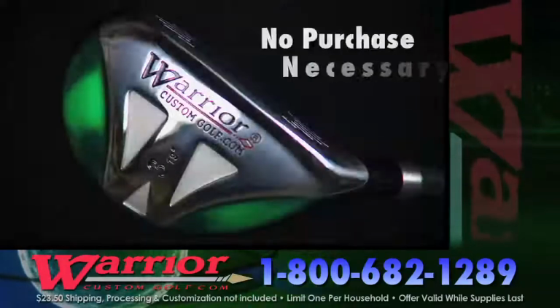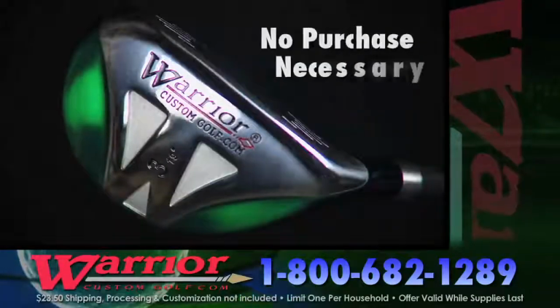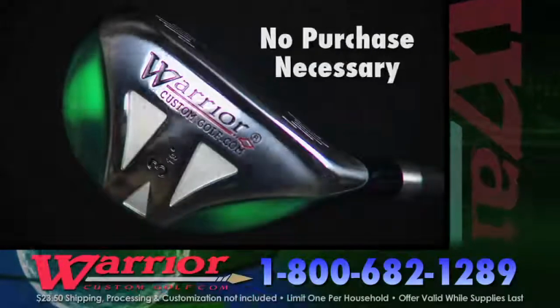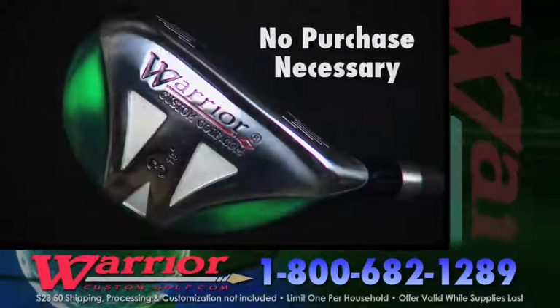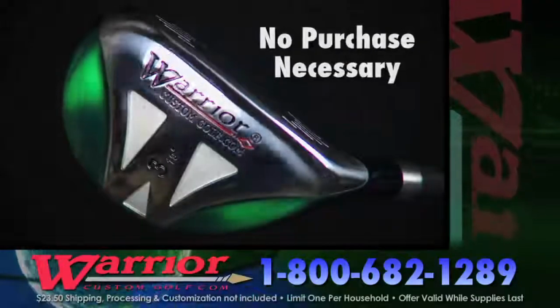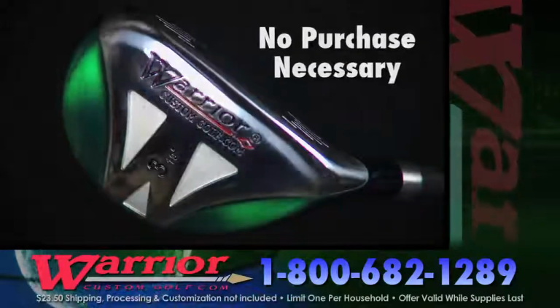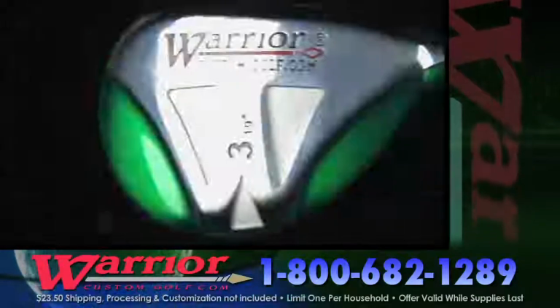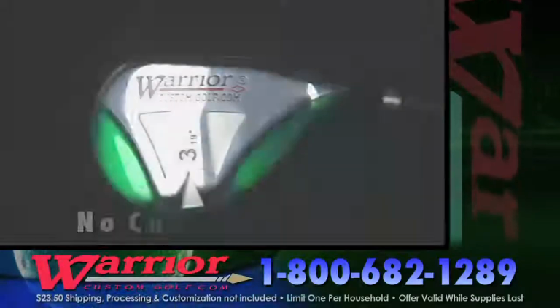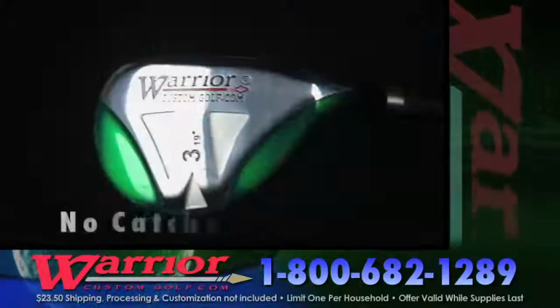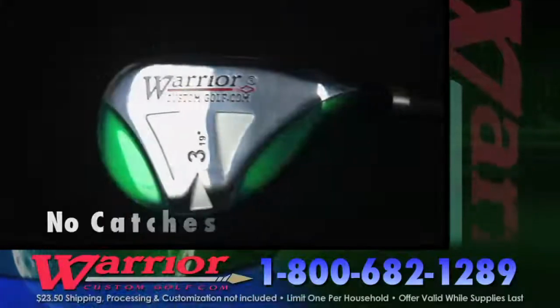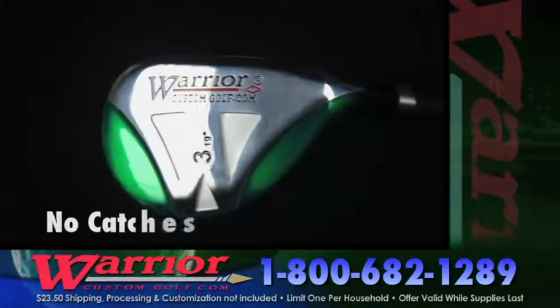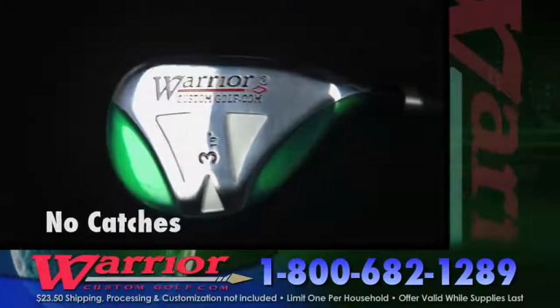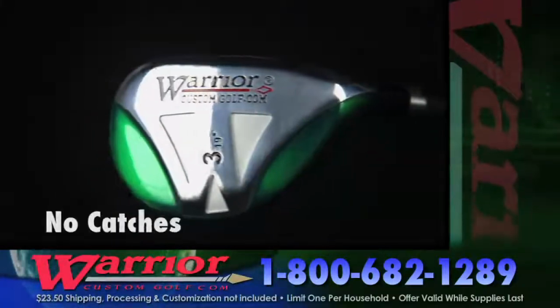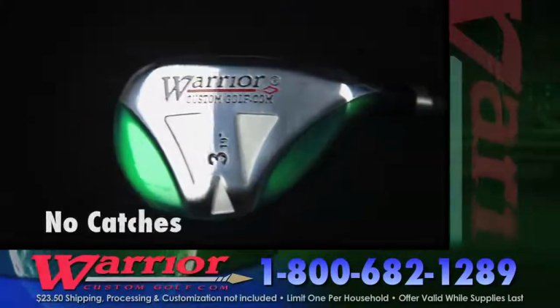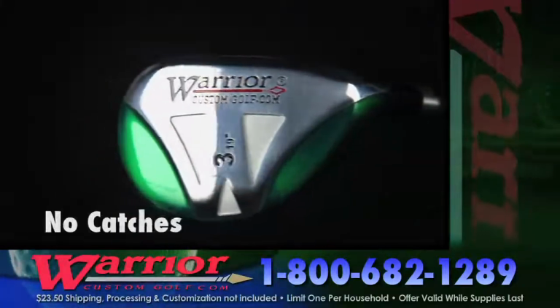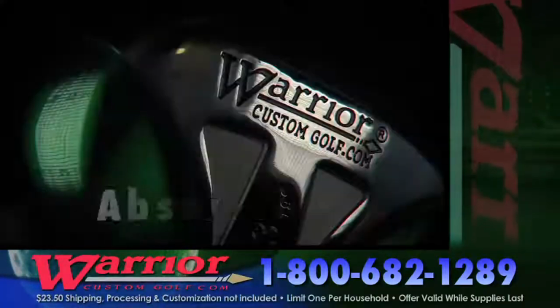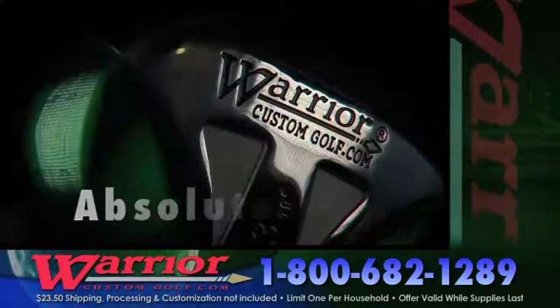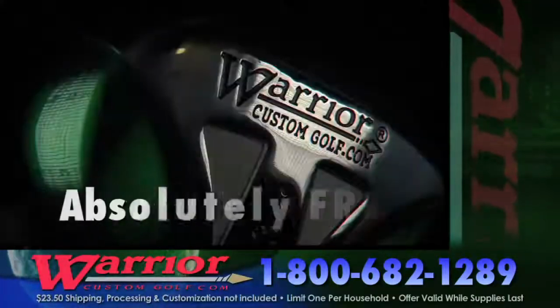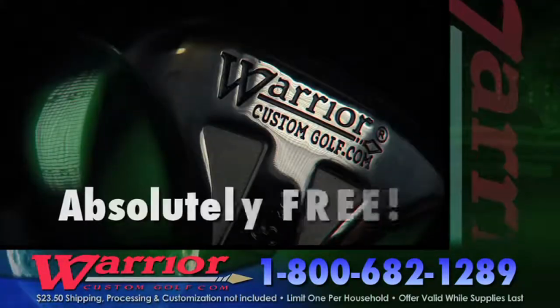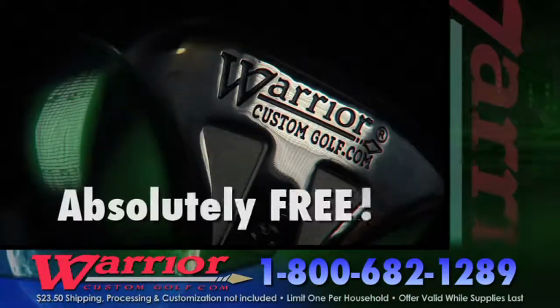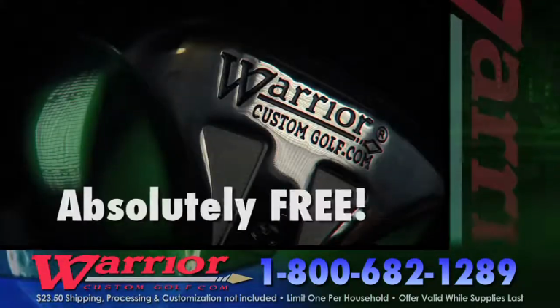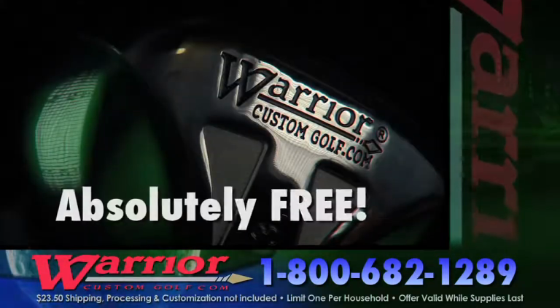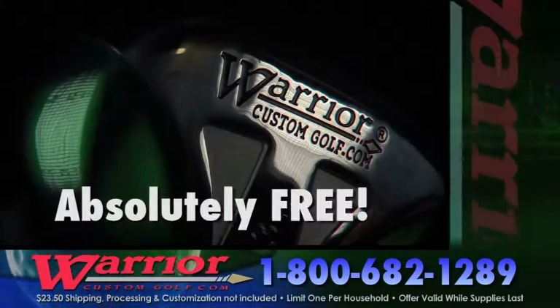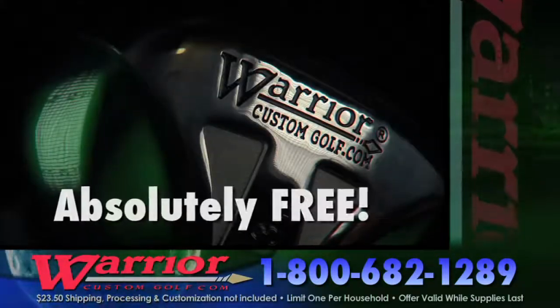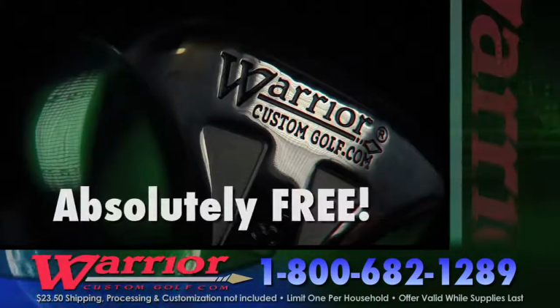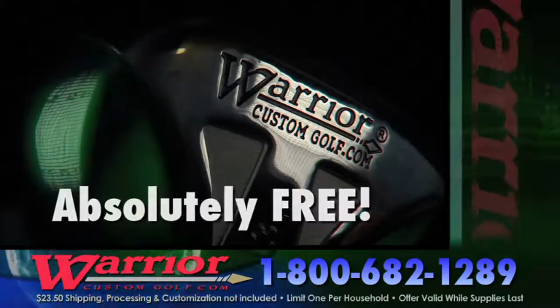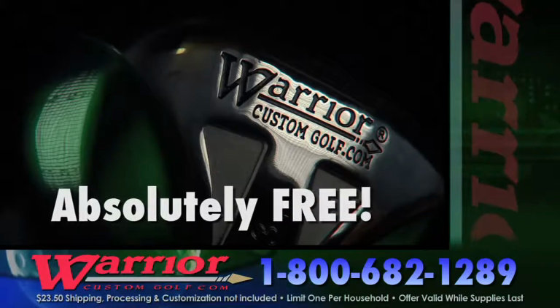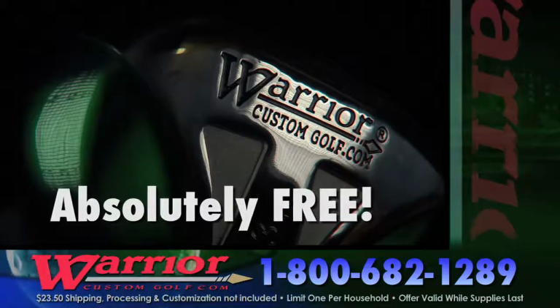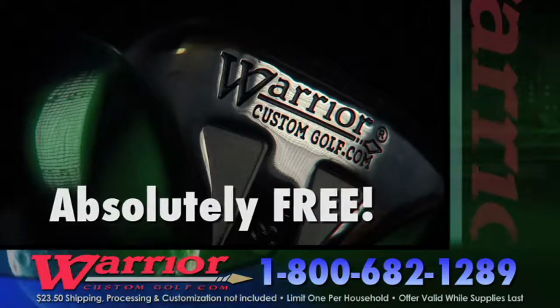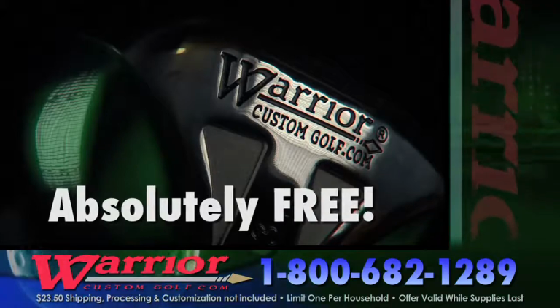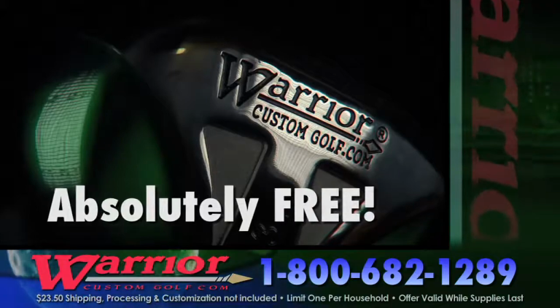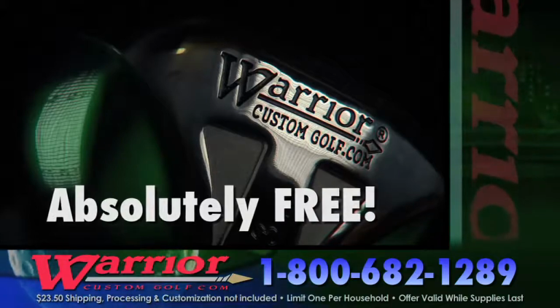It's time to make Warrior's Tomahawk Hybrid Iron your new weapon of choice. No purchase necessary and no catches. It's absolutely free. Call now.